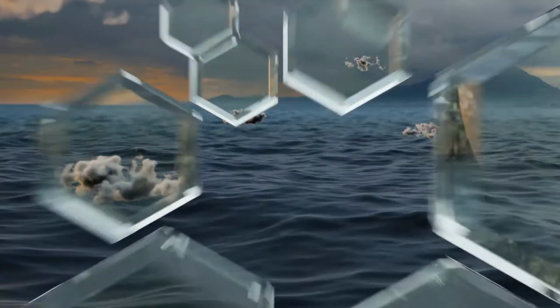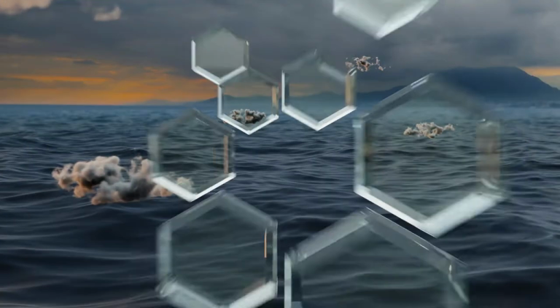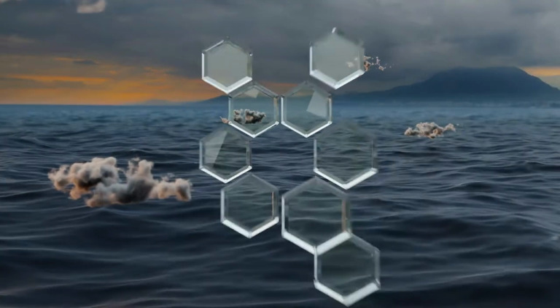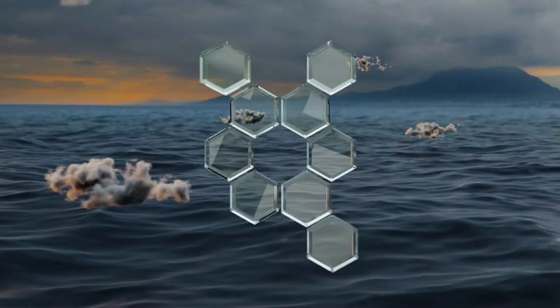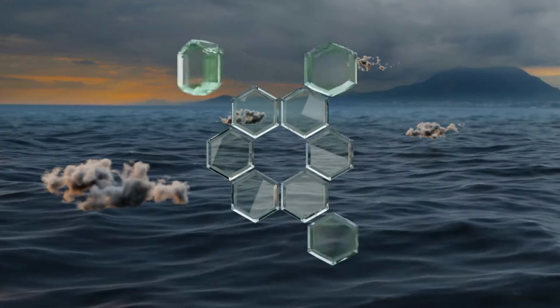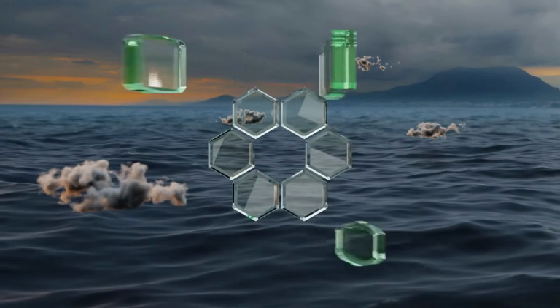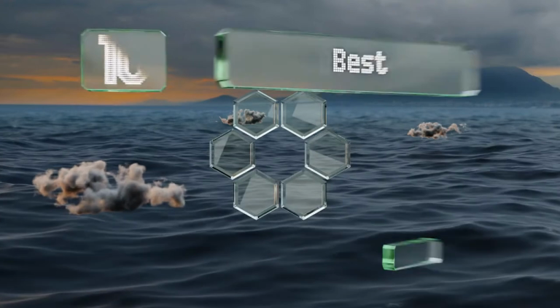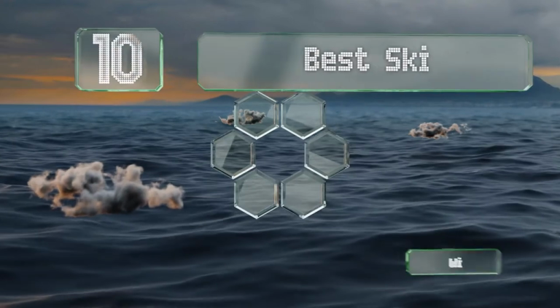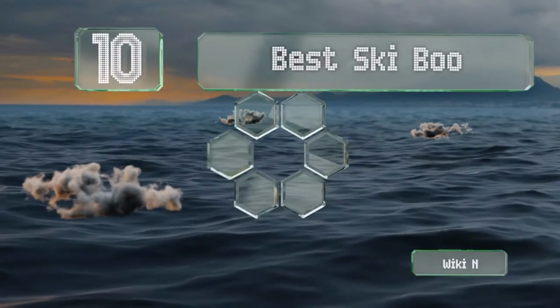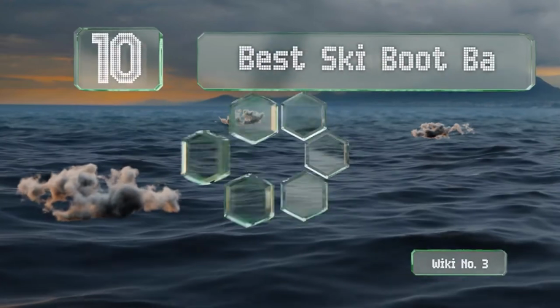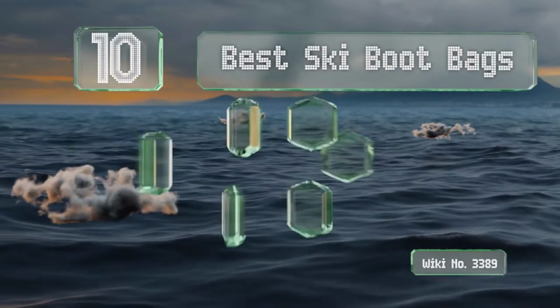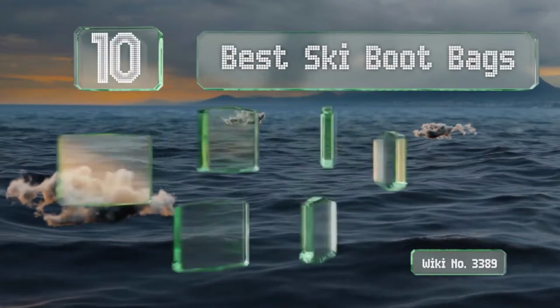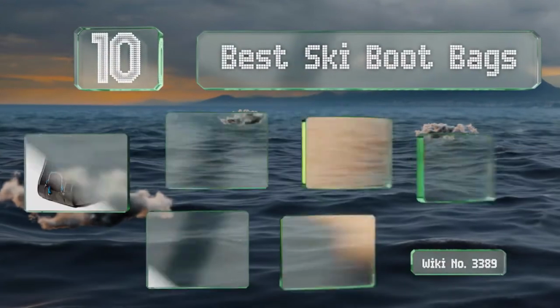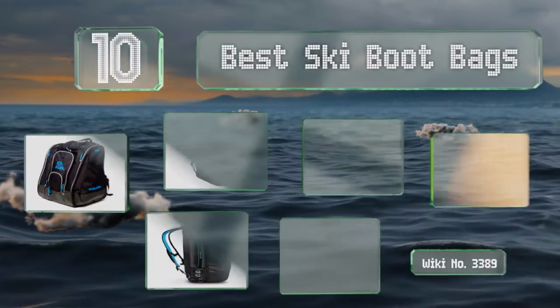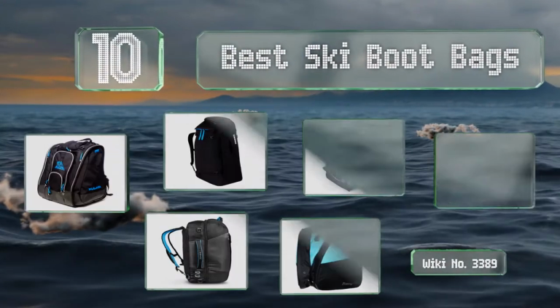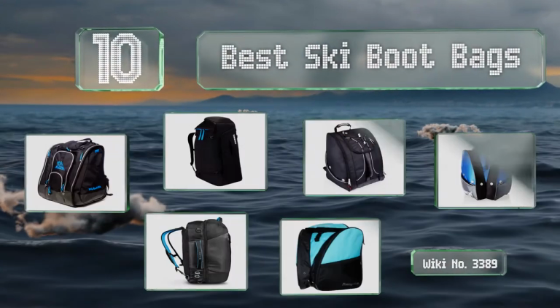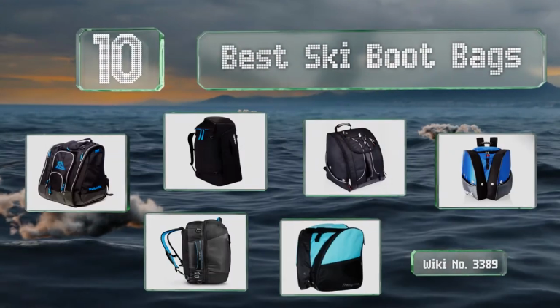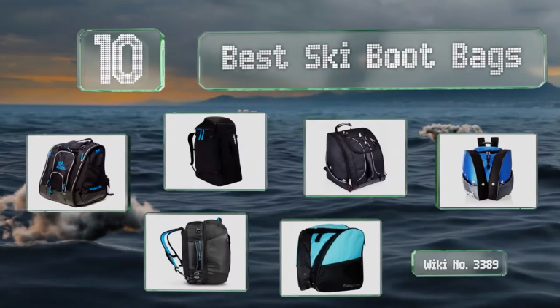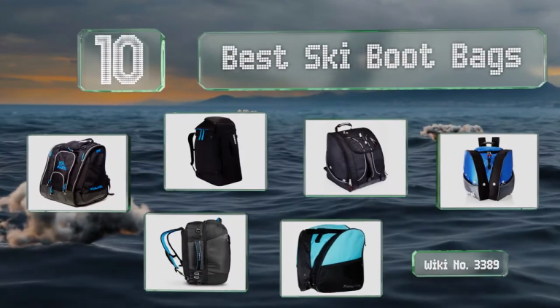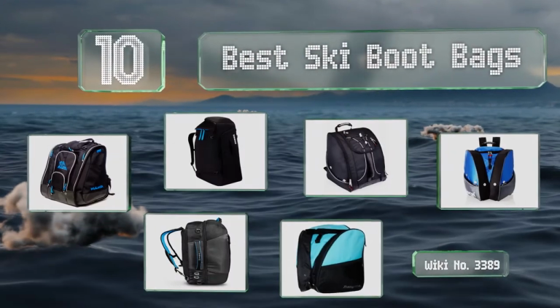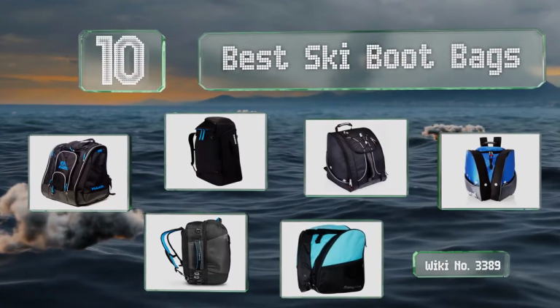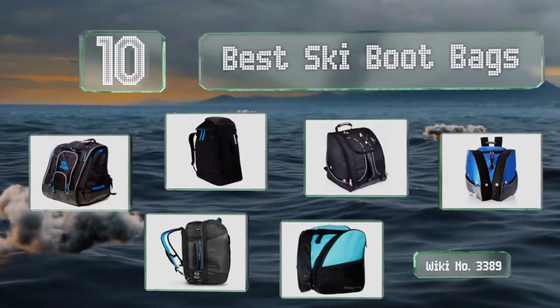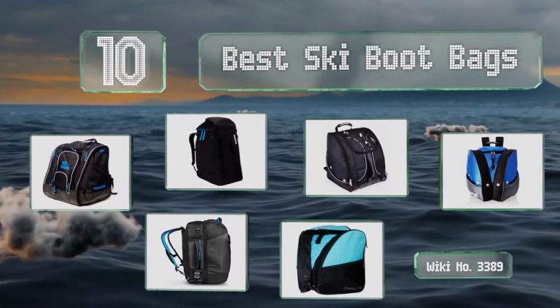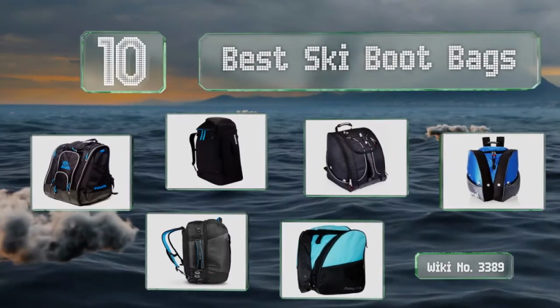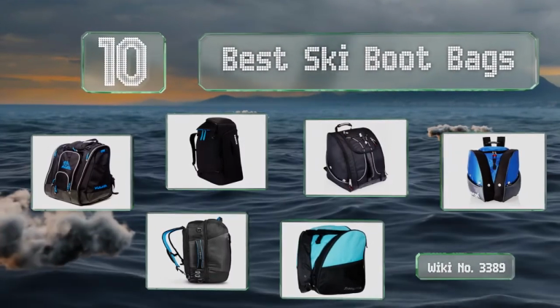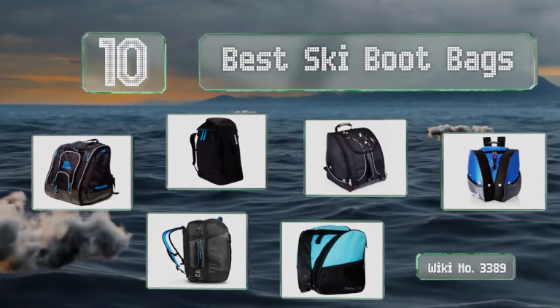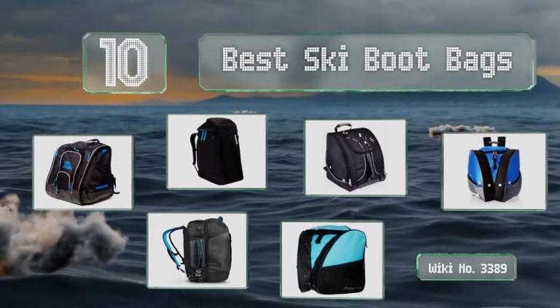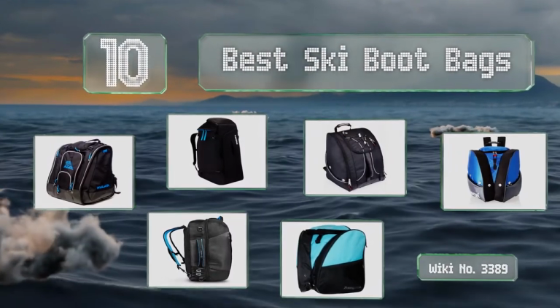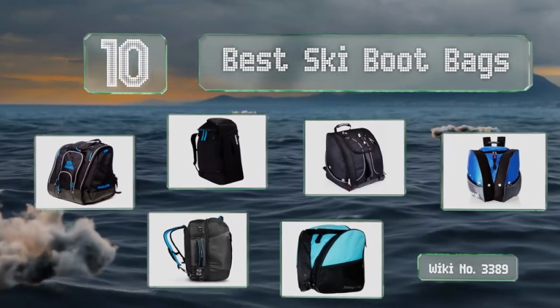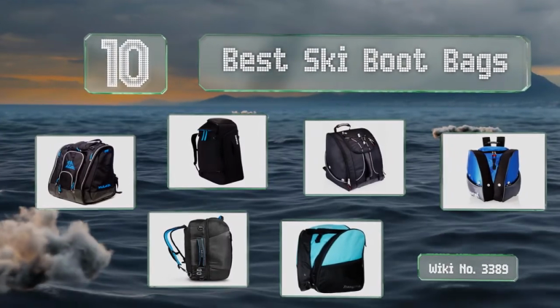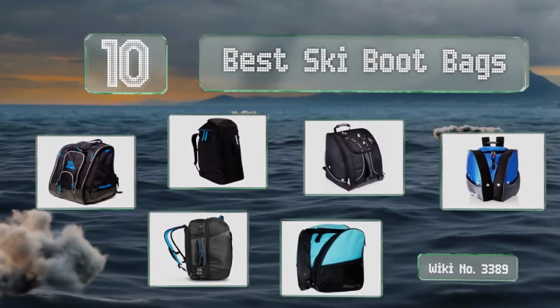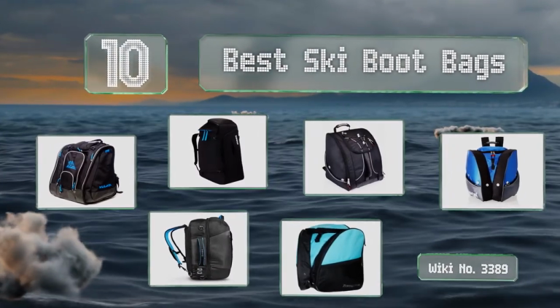EasyVid presents the 10 best ski boot bags. Let's get started with the list.